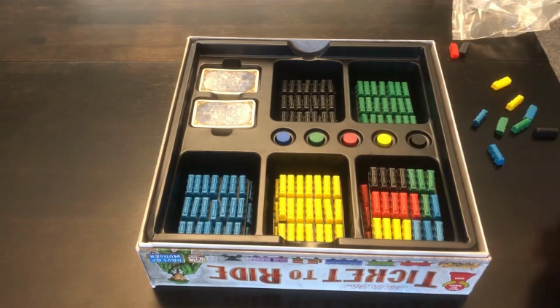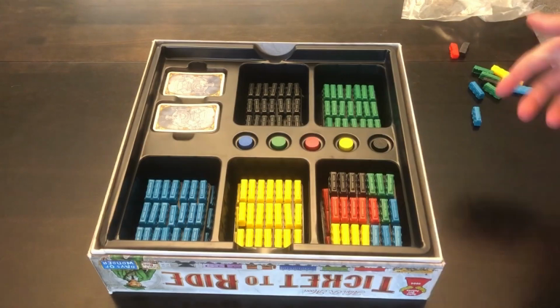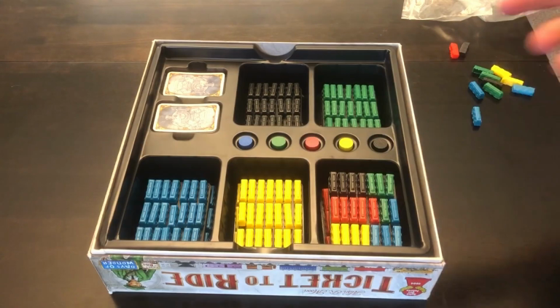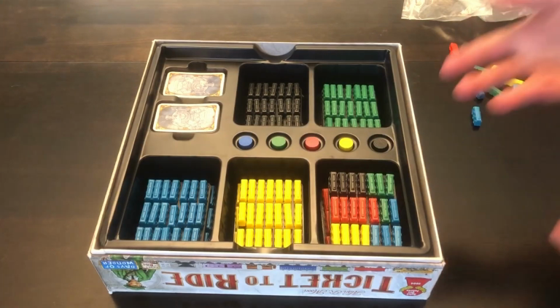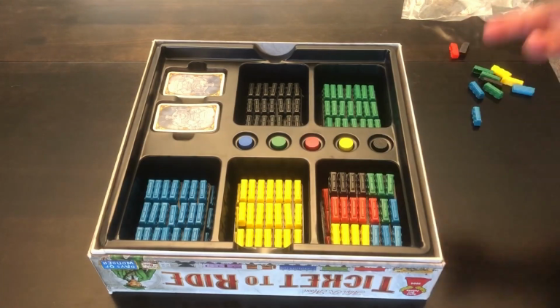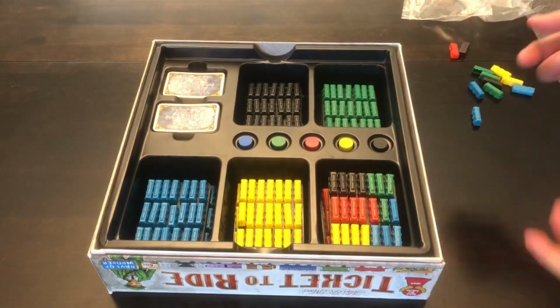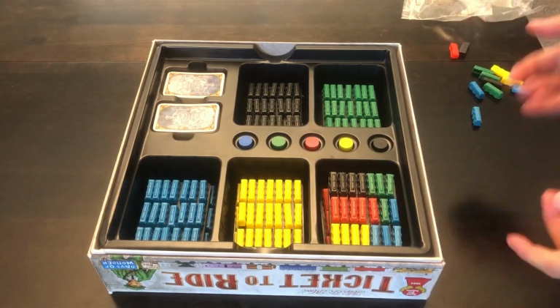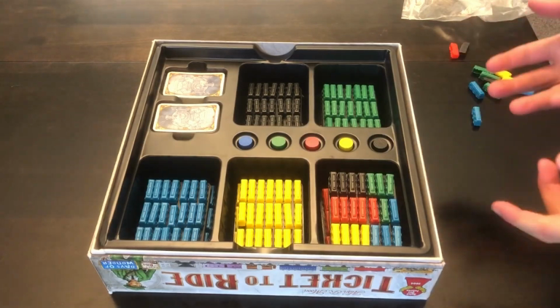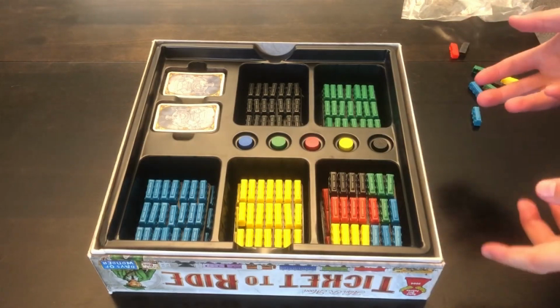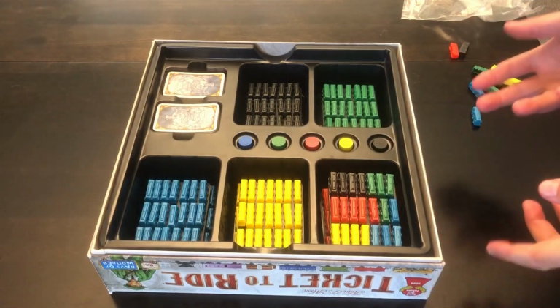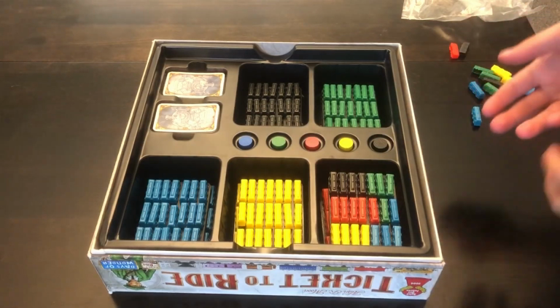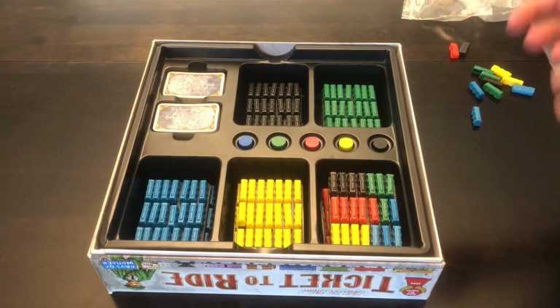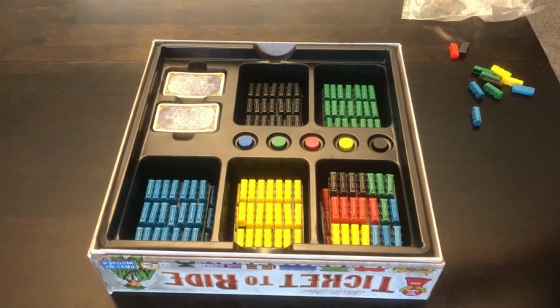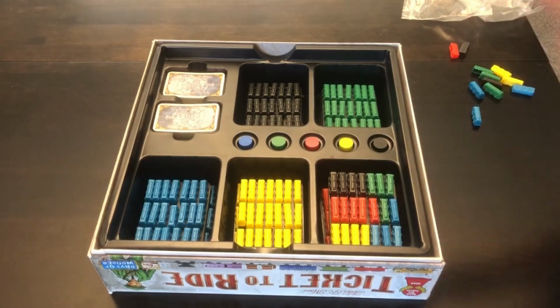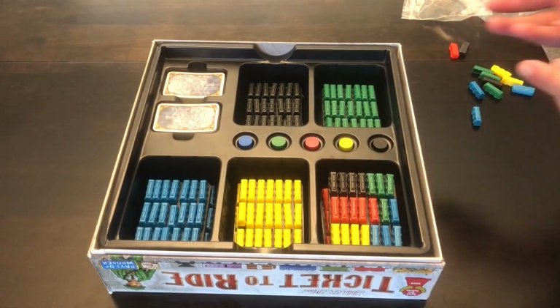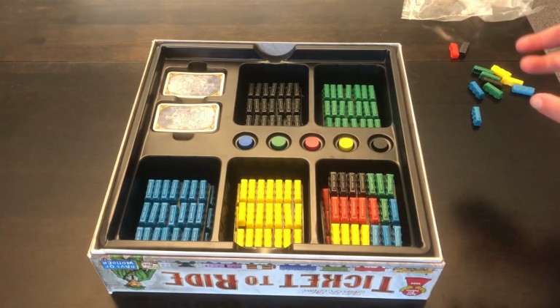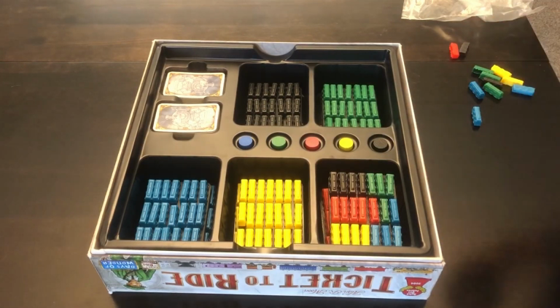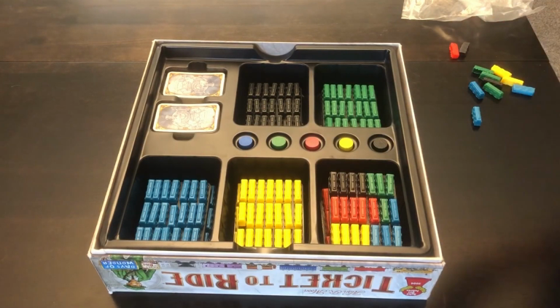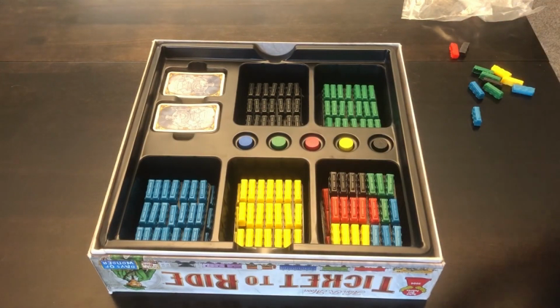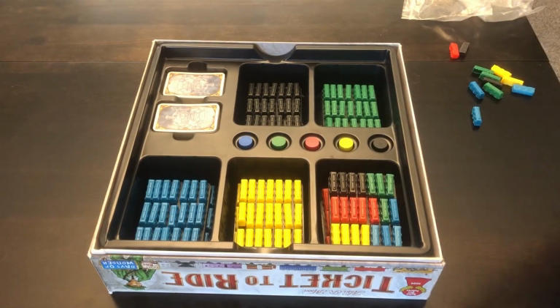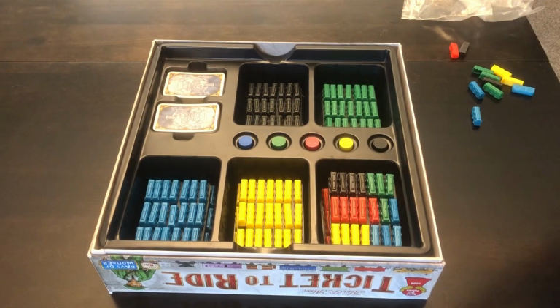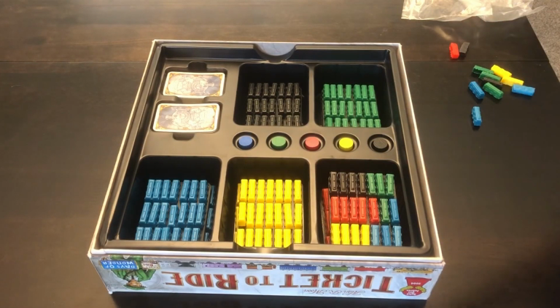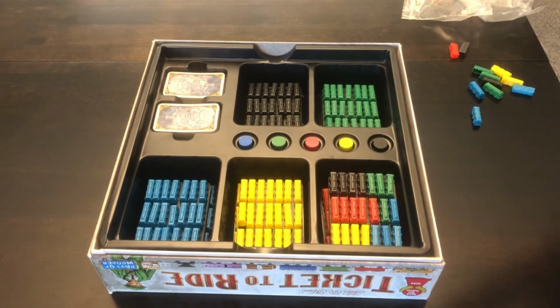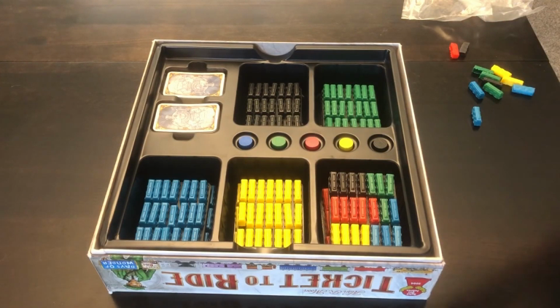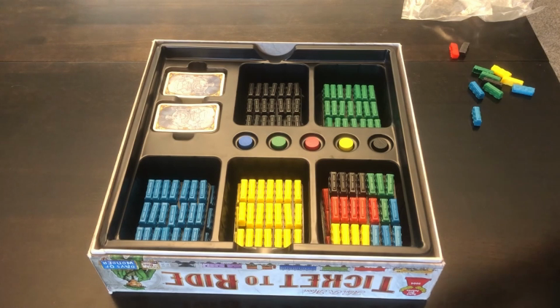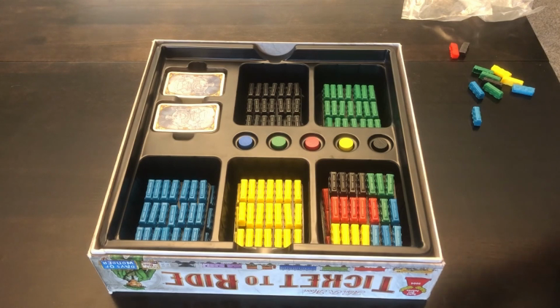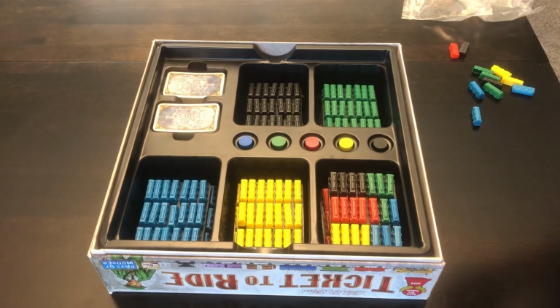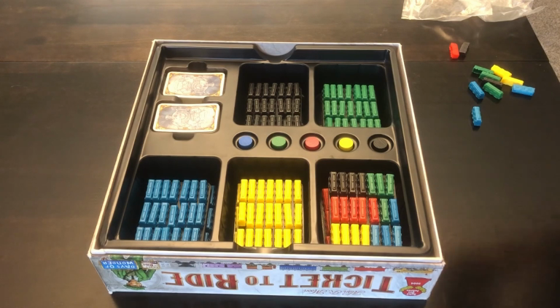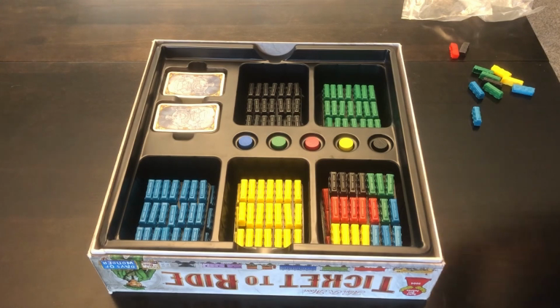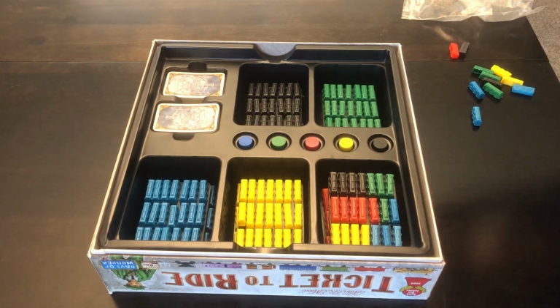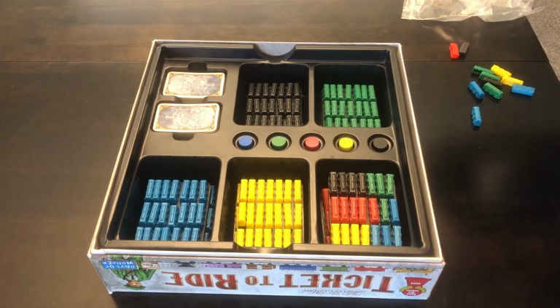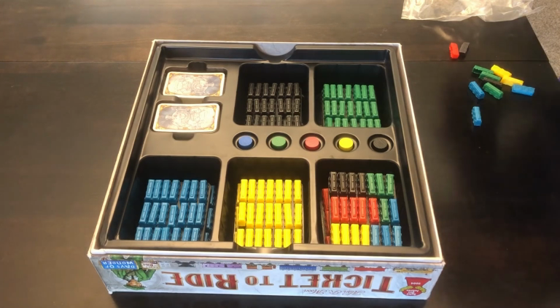The box actually organizes the game pretty well, but it's just when you're playing the game is when it gets messy.